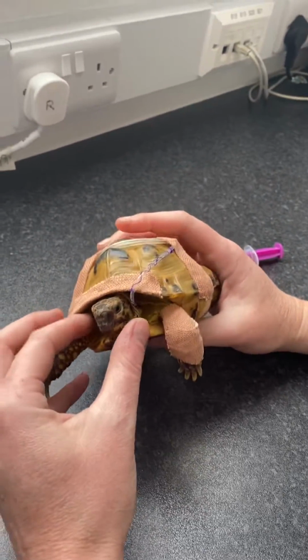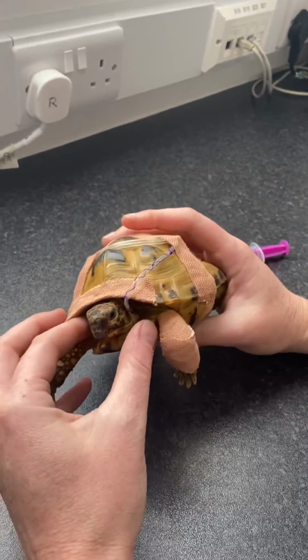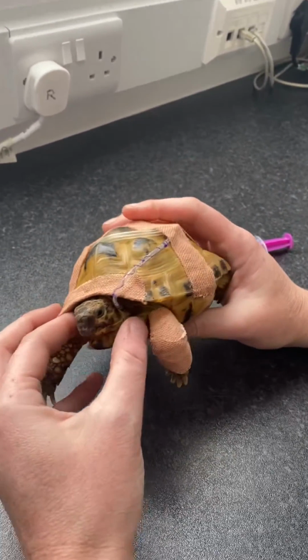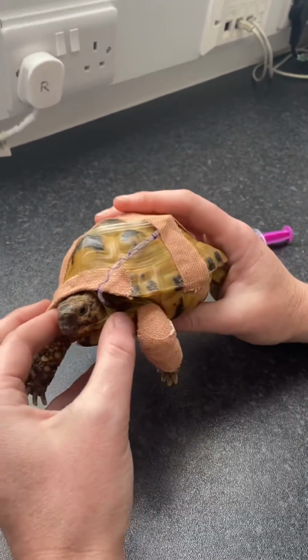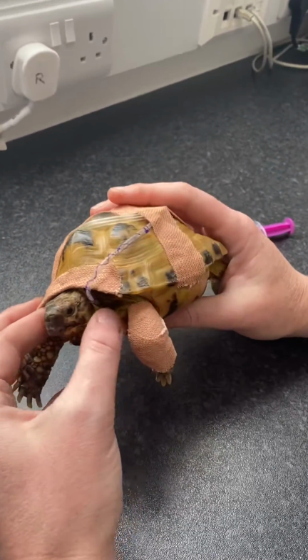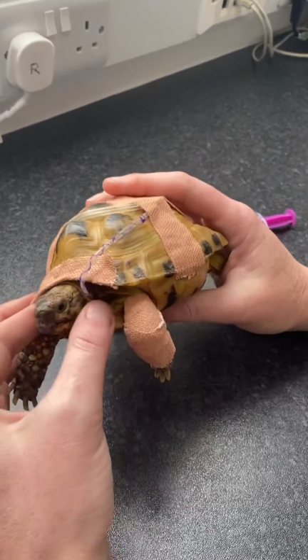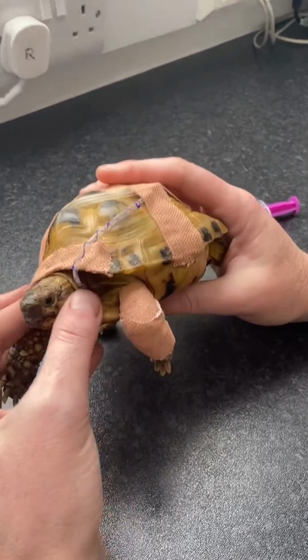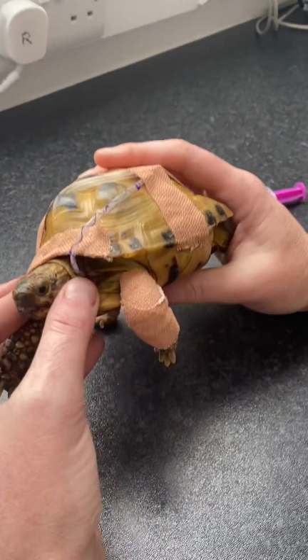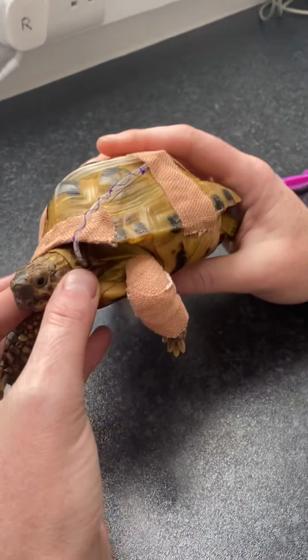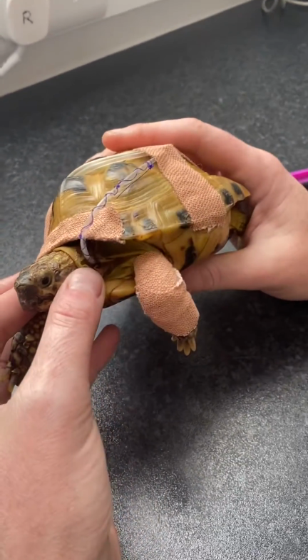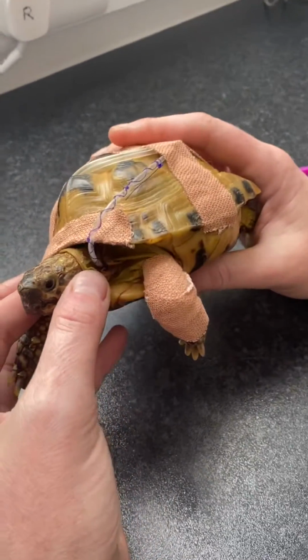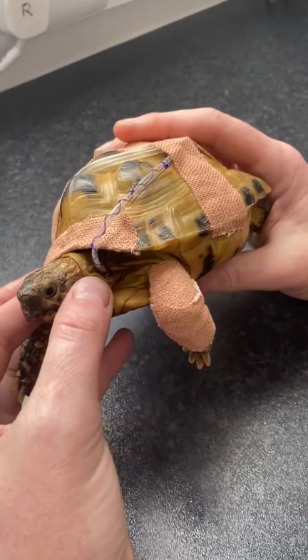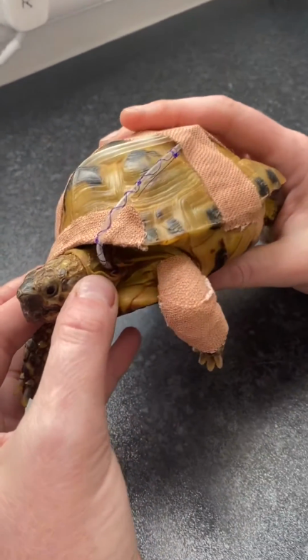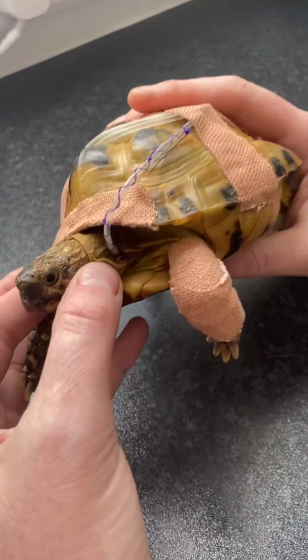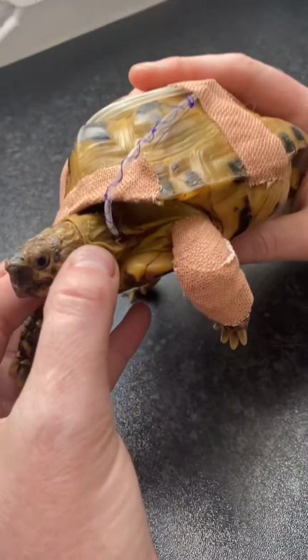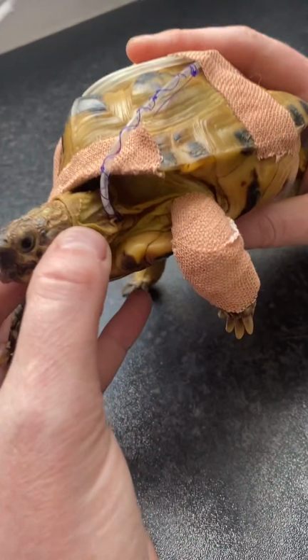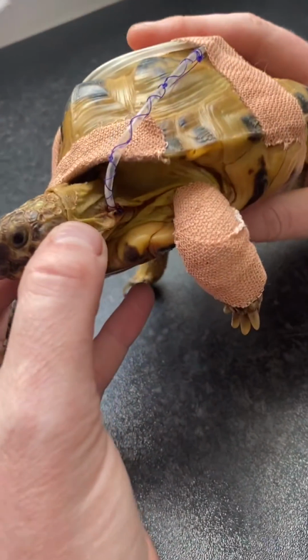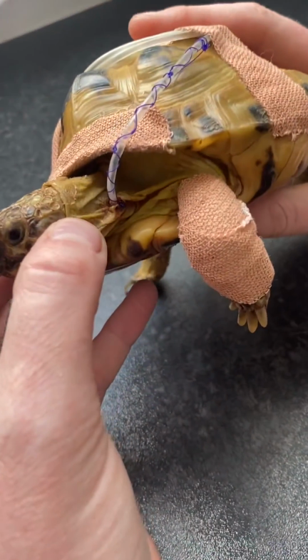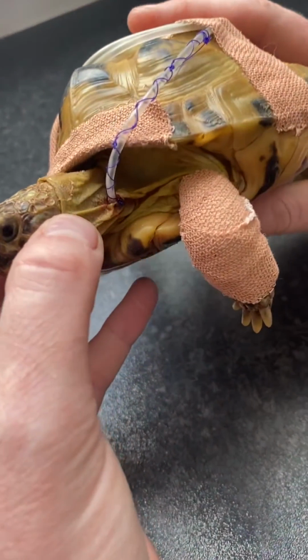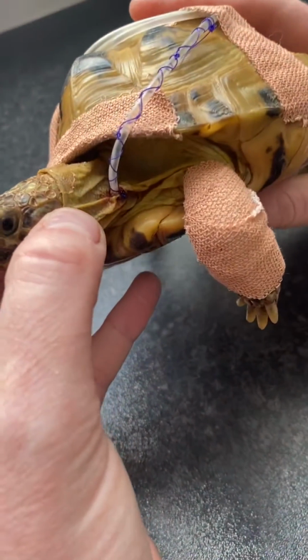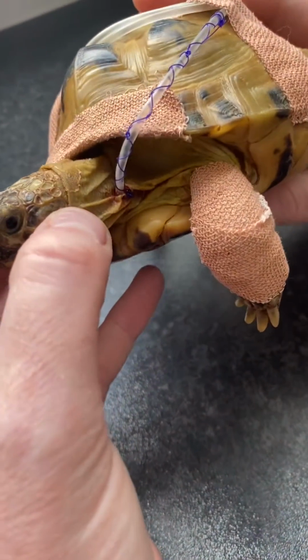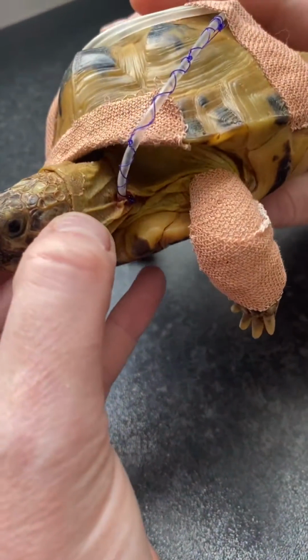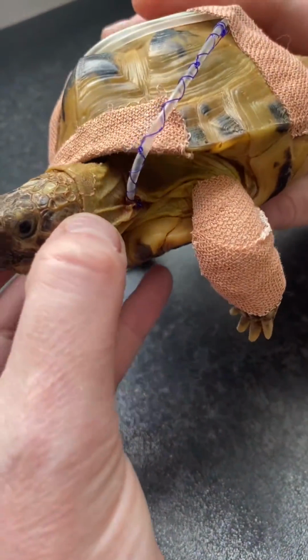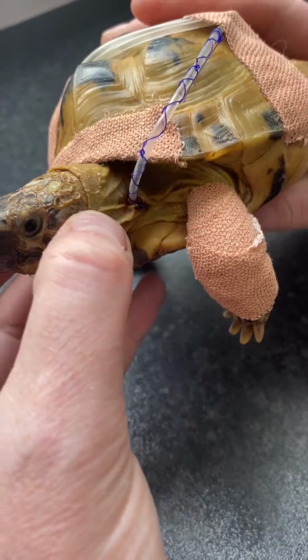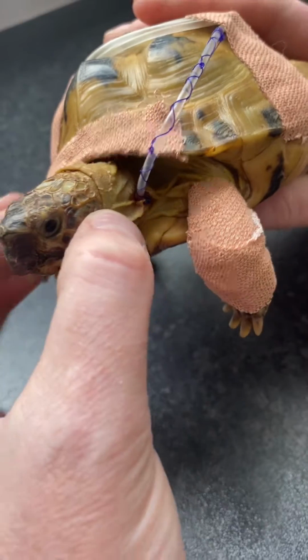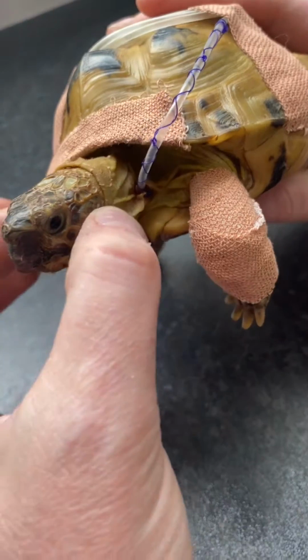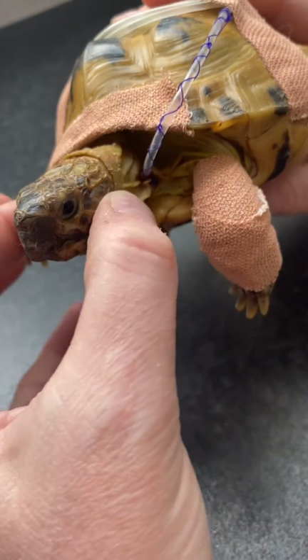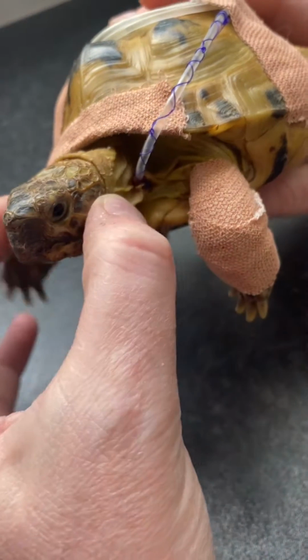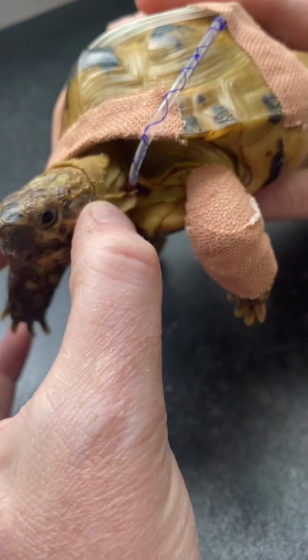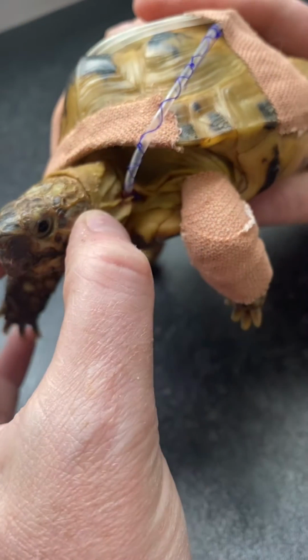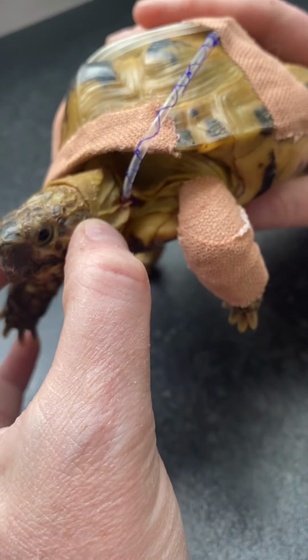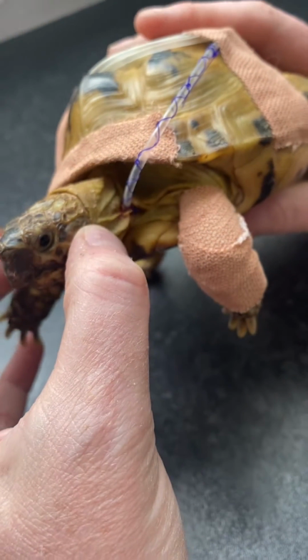On this little guy, you can just see on the side of his neck the tube going into the side of his neck.